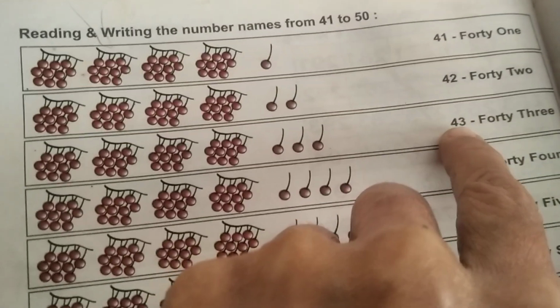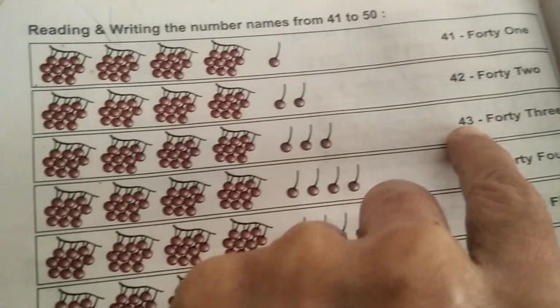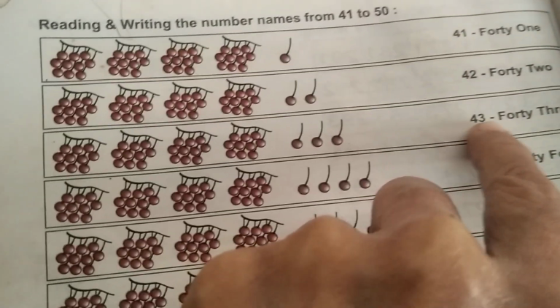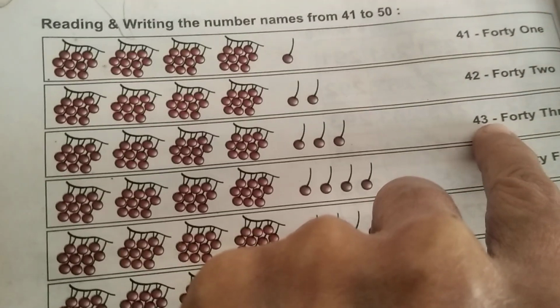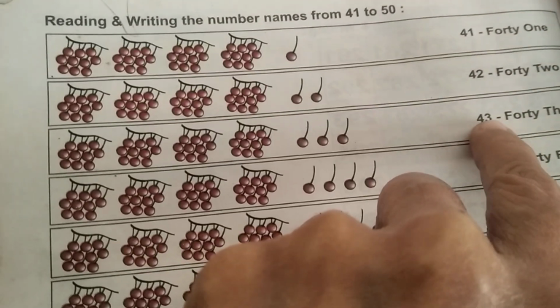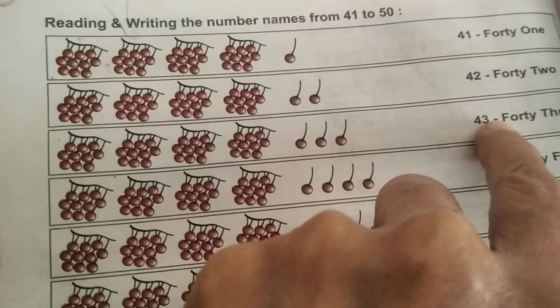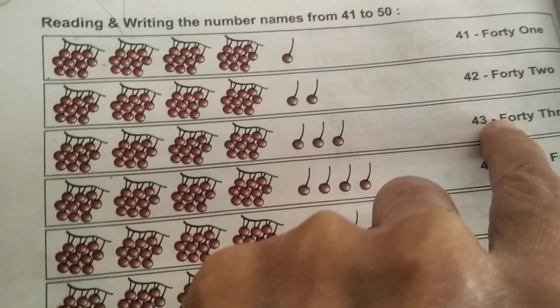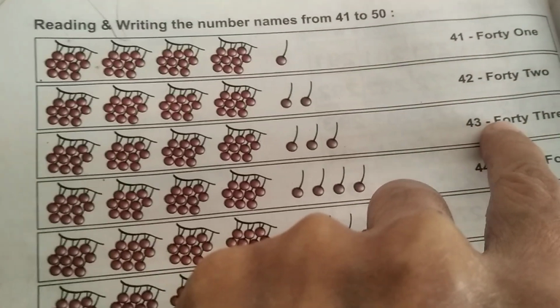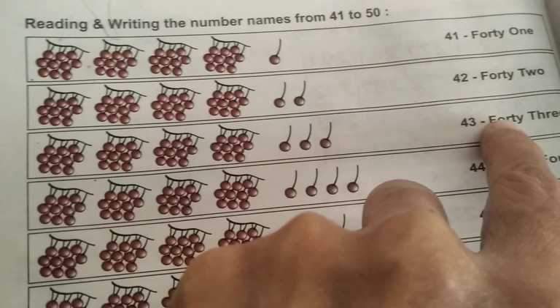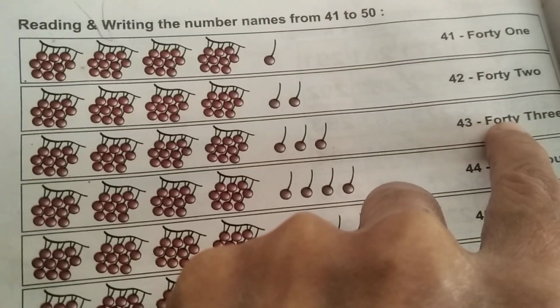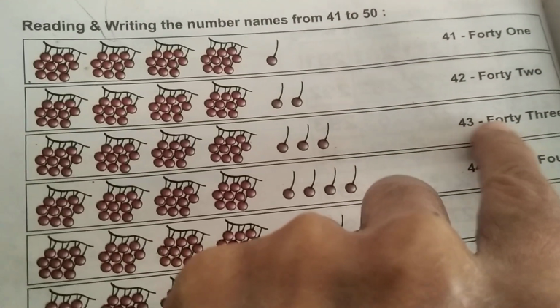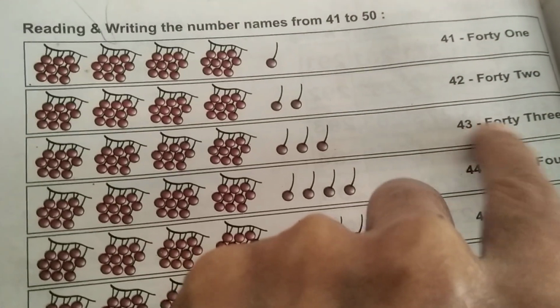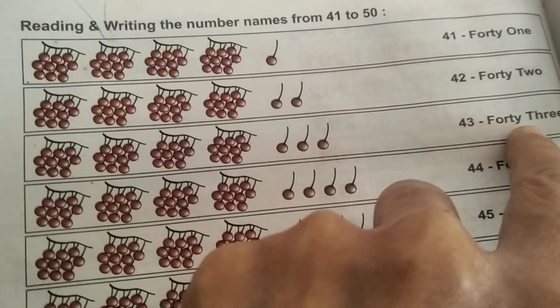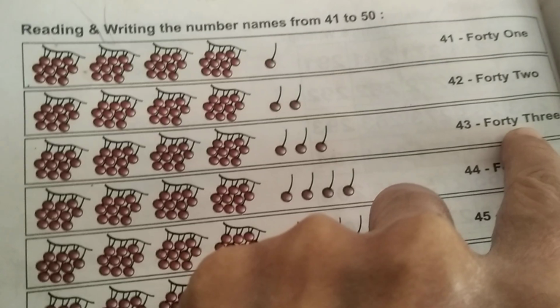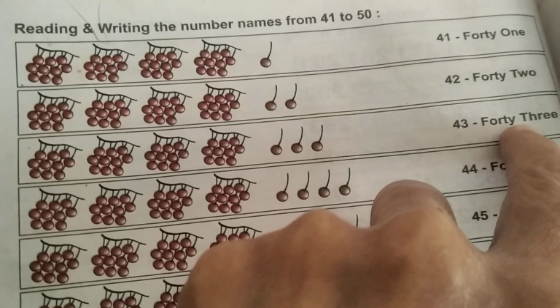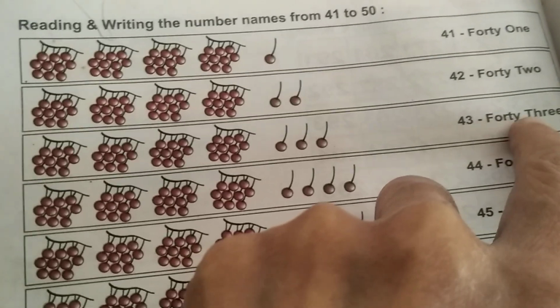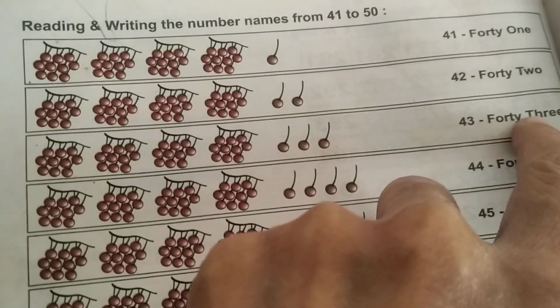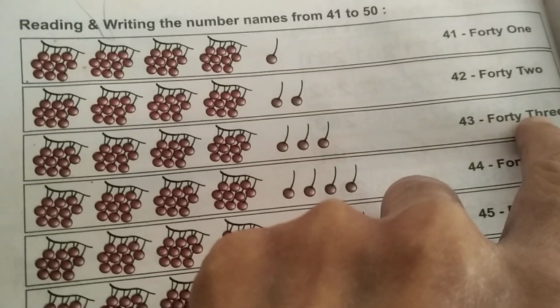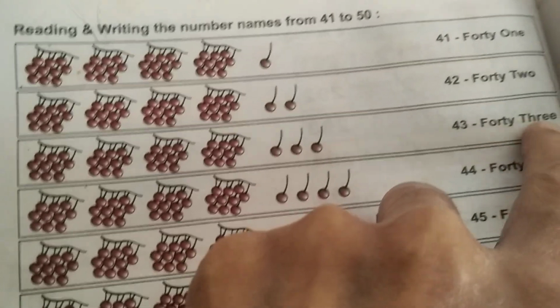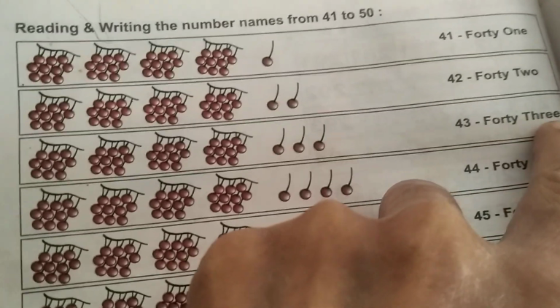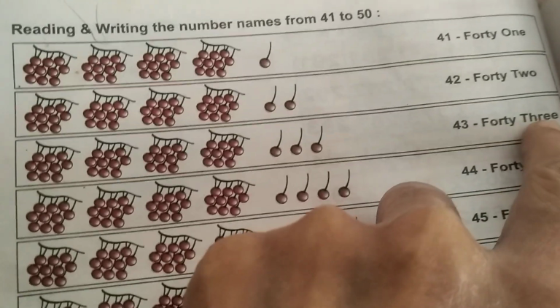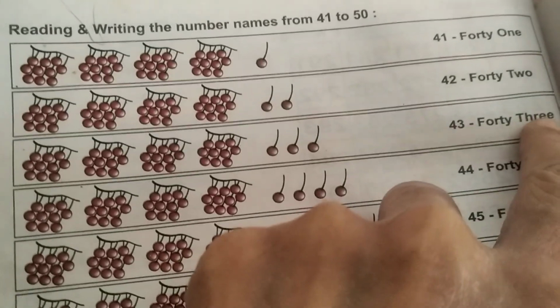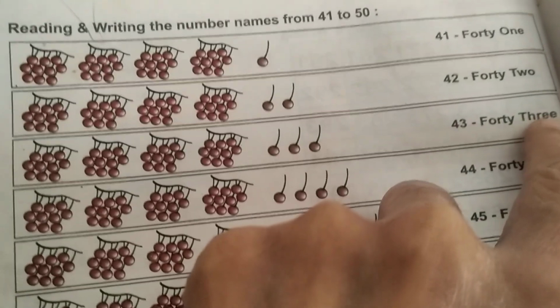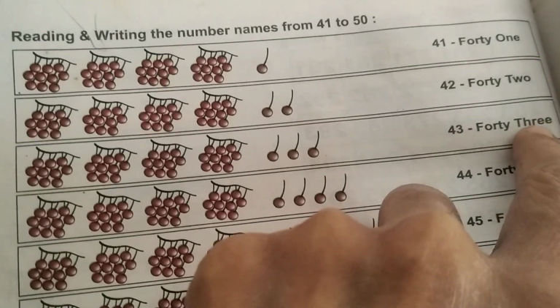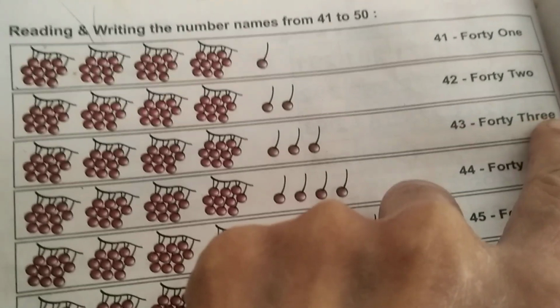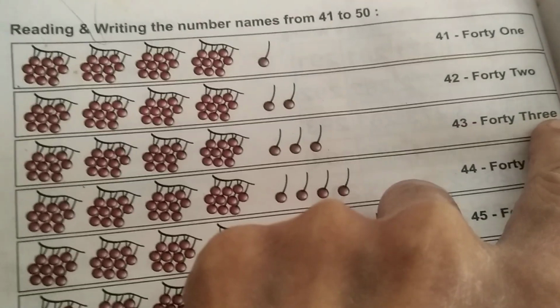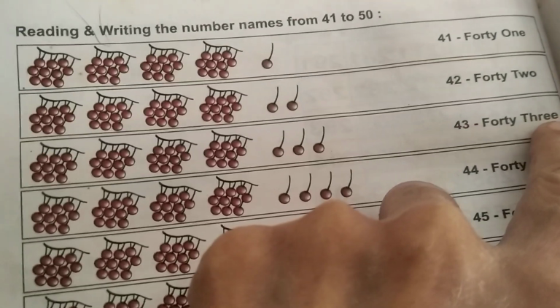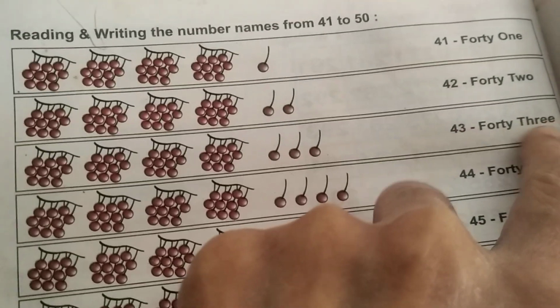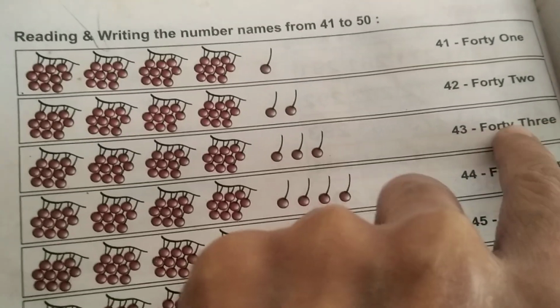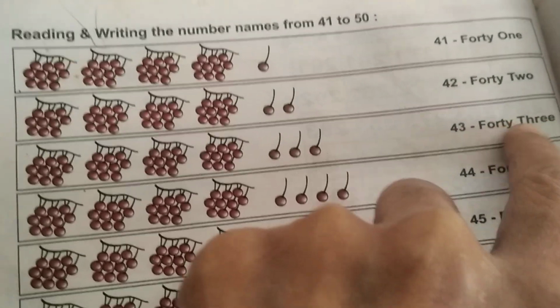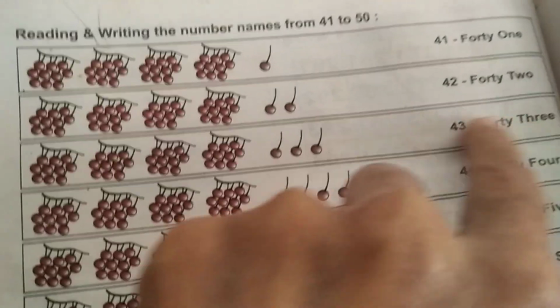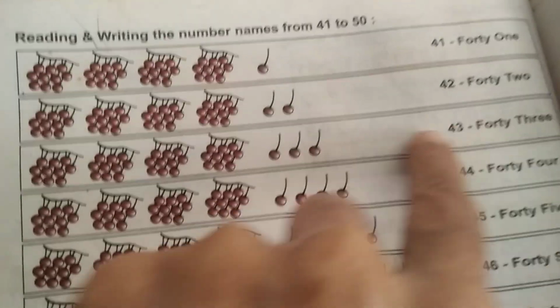4, 3 — 43. F, O, R, T, Y — 40. T, H, R, E, E — 3. 43.